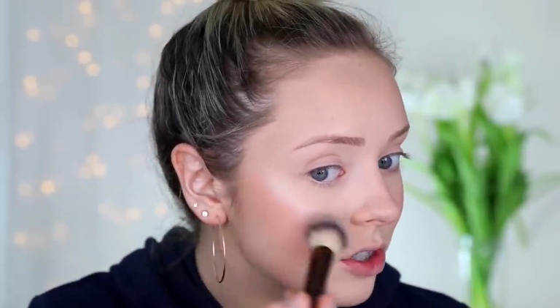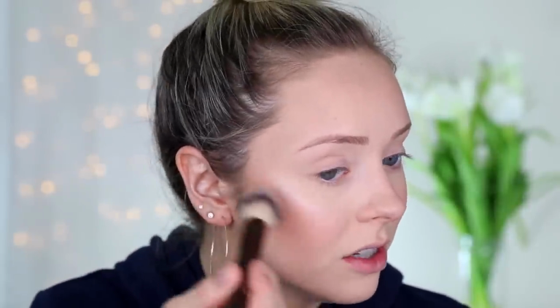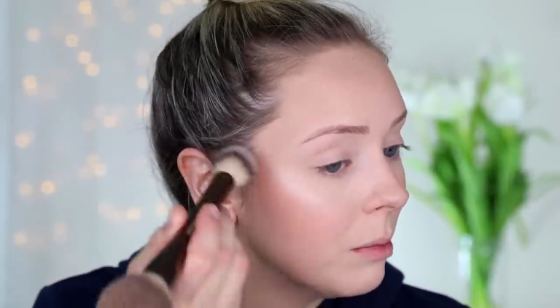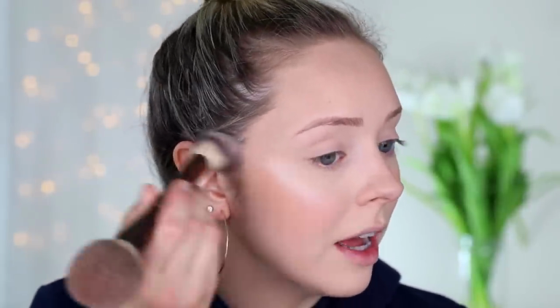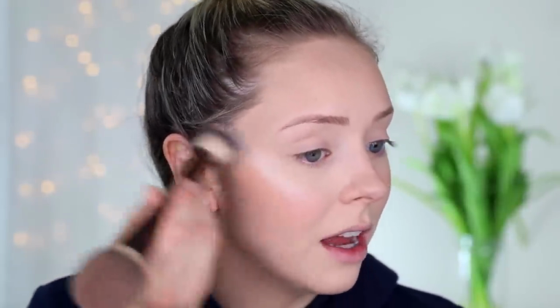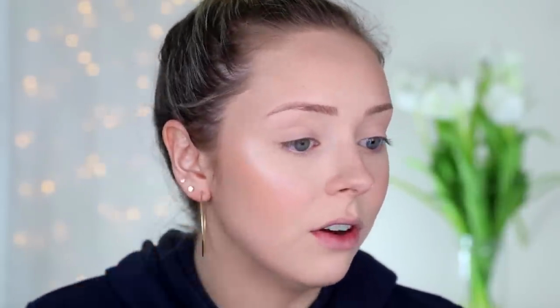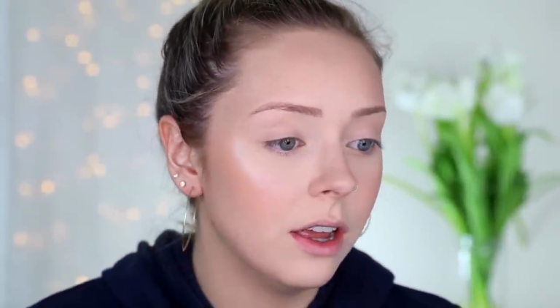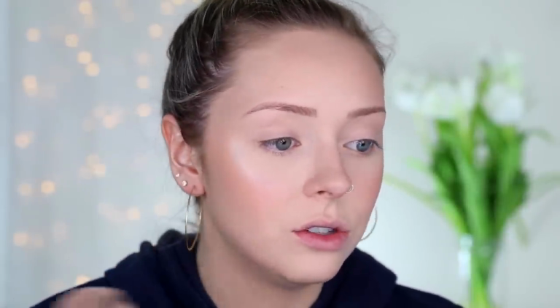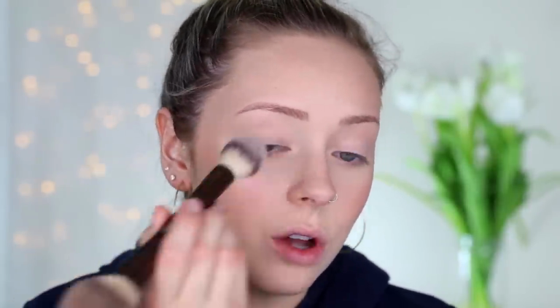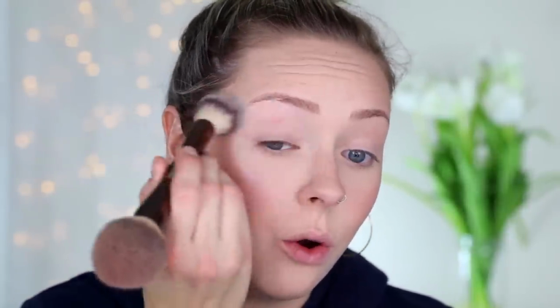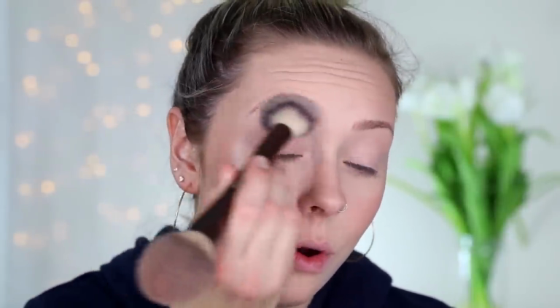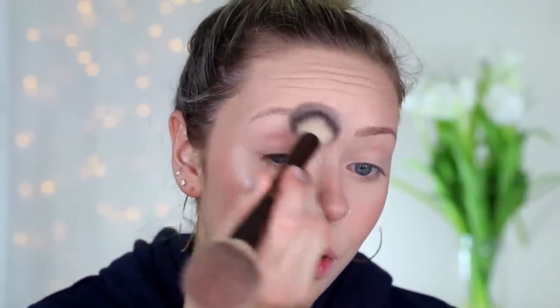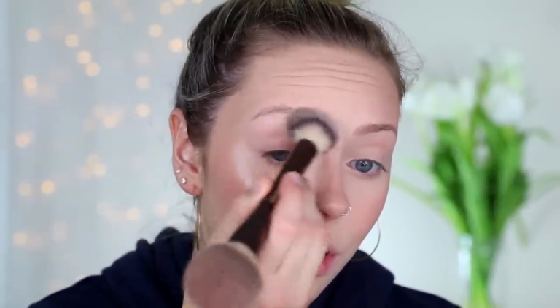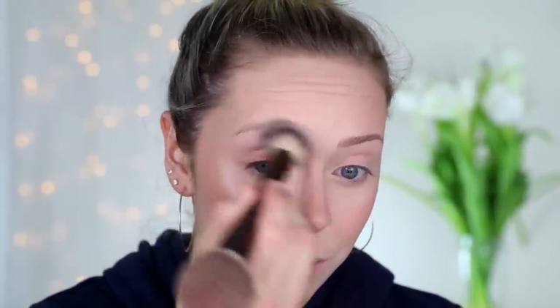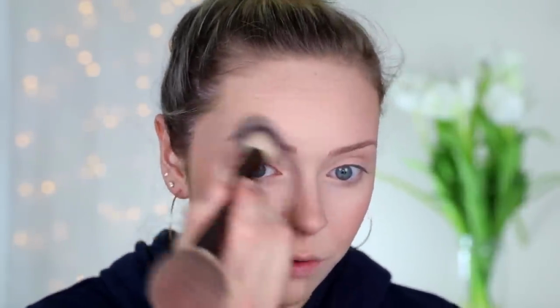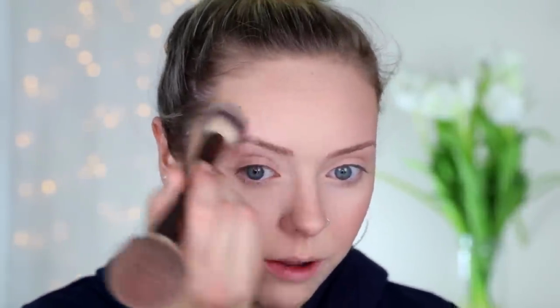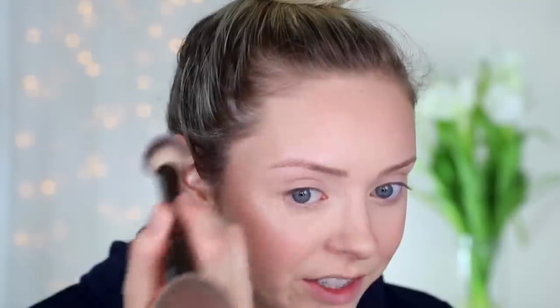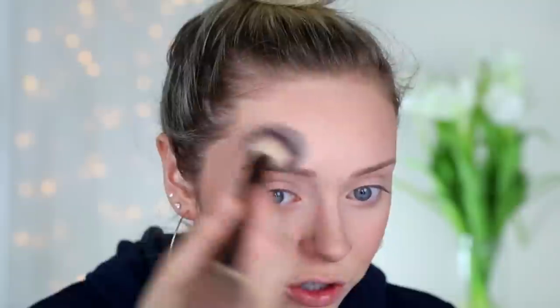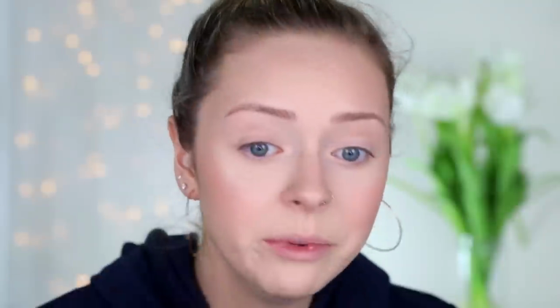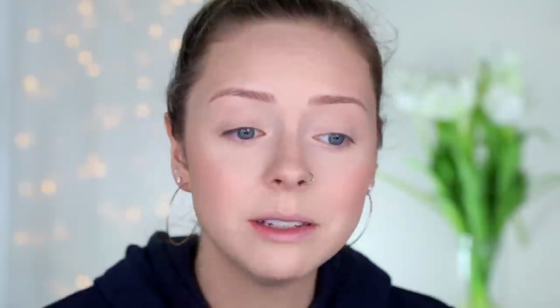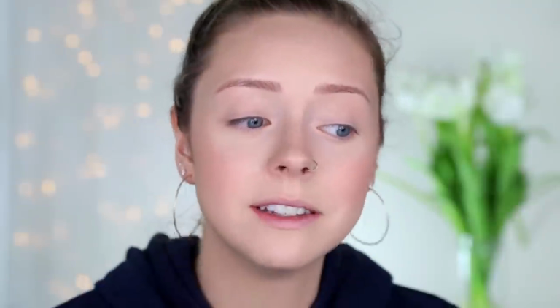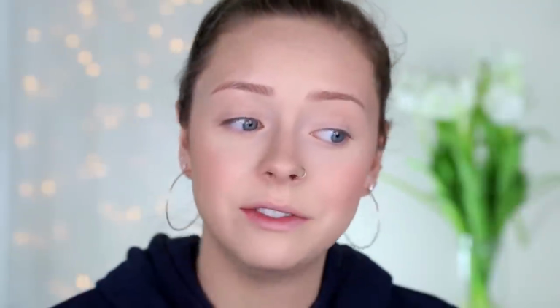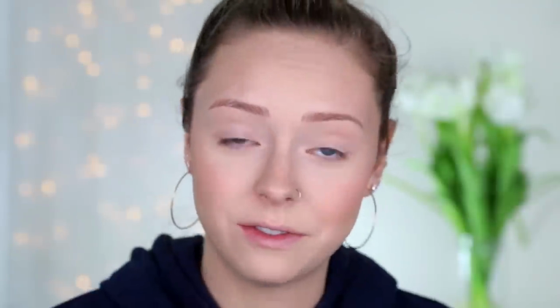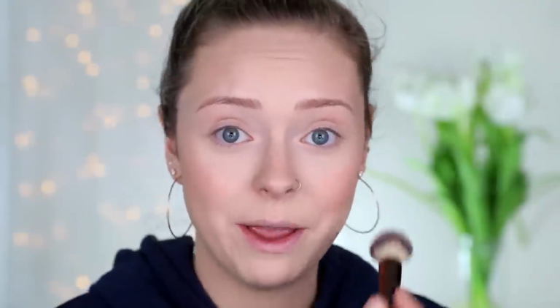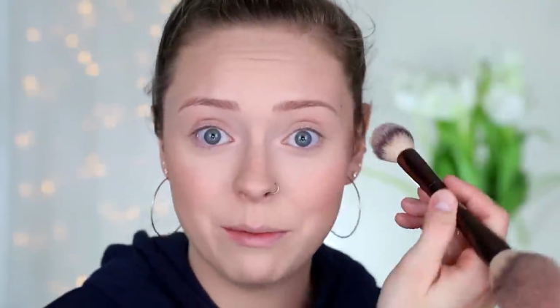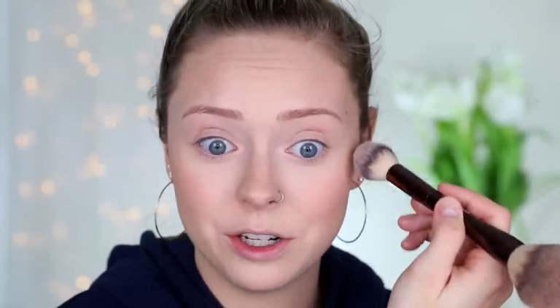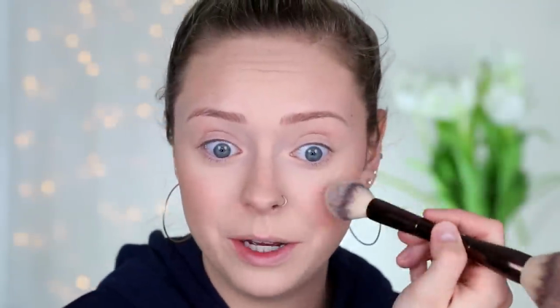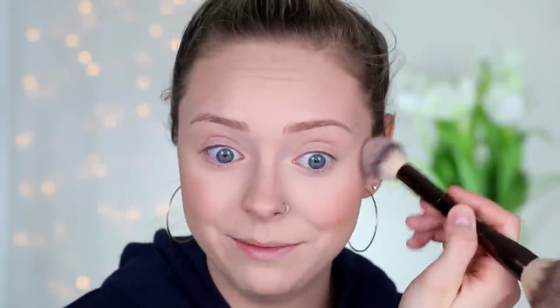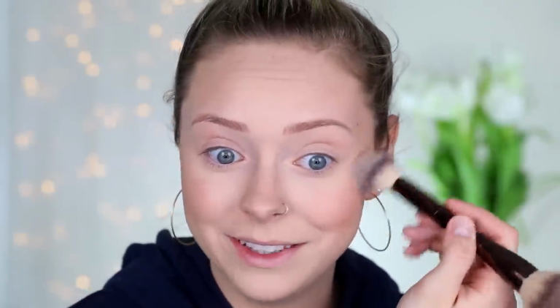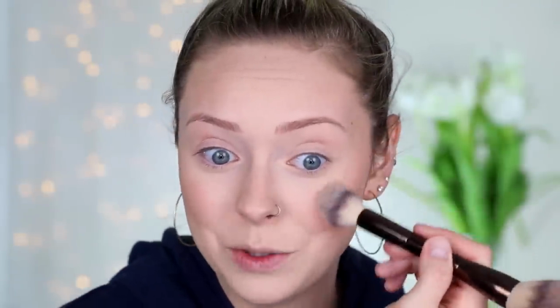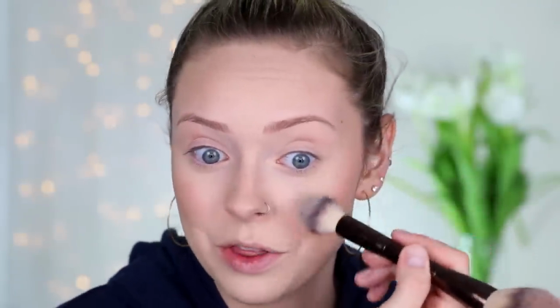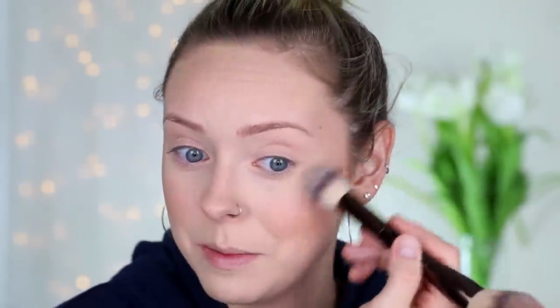It applies everything so beautifully. It's extremely expensive for a makeup brush, but it's worth it.